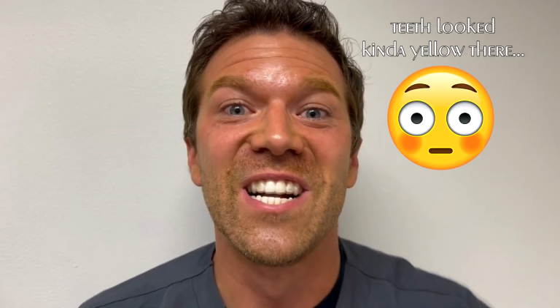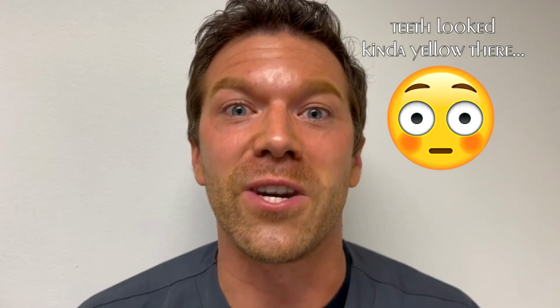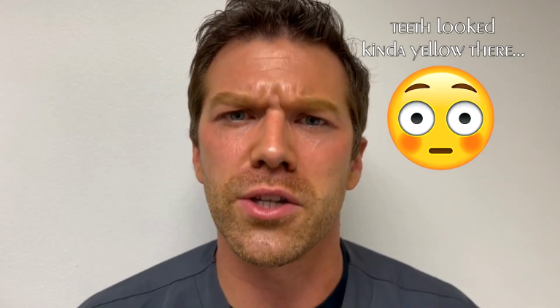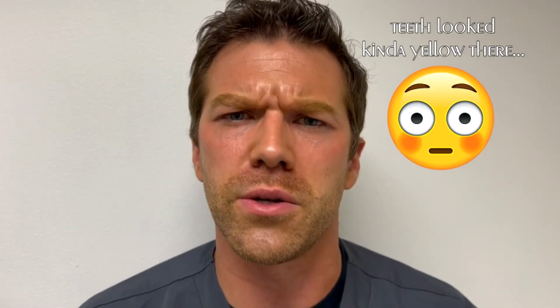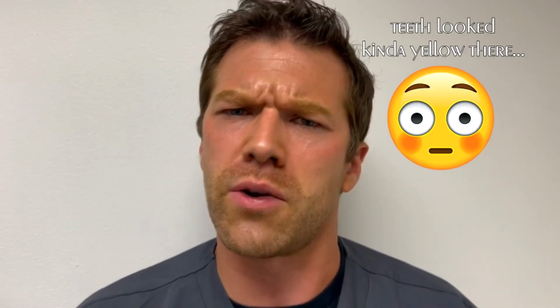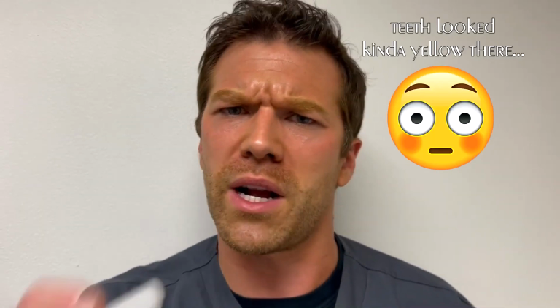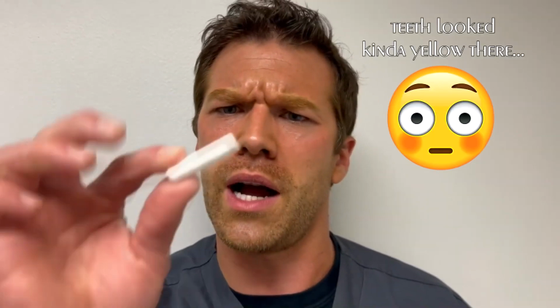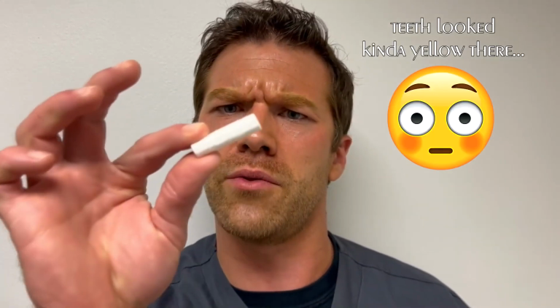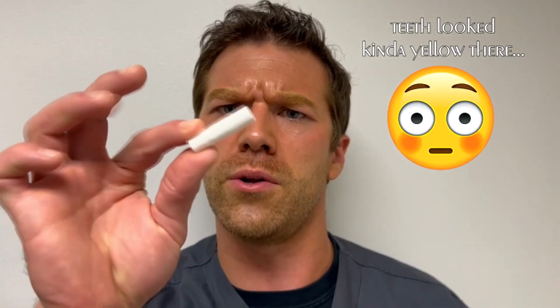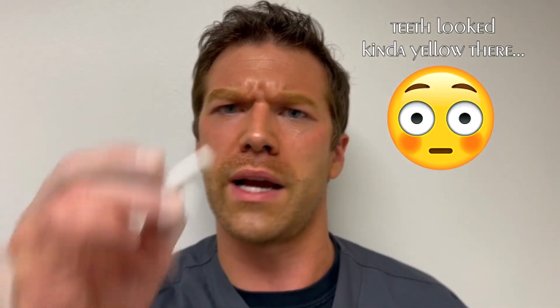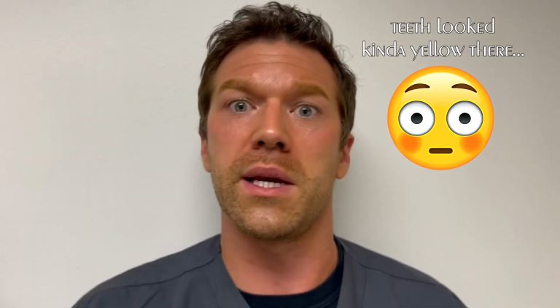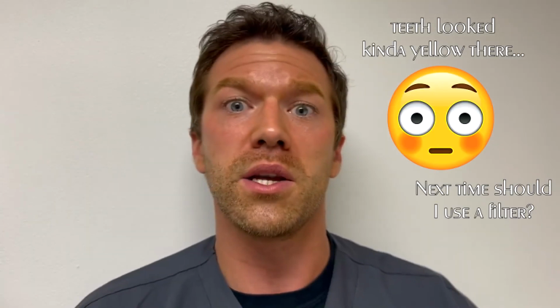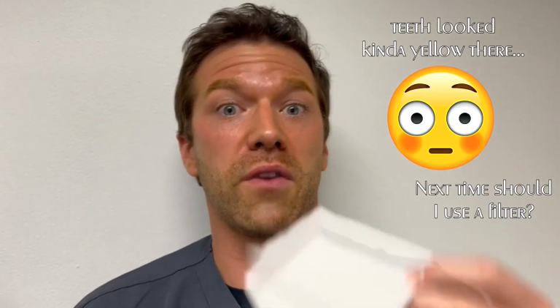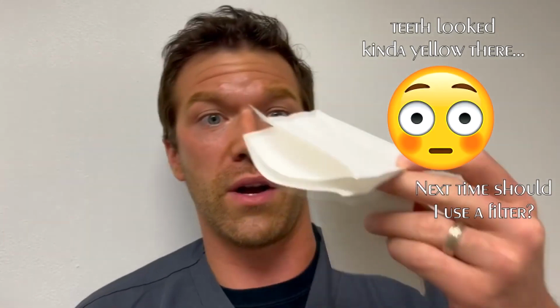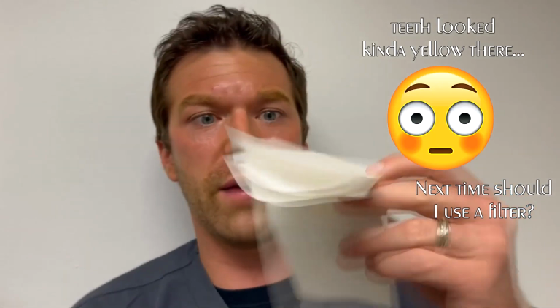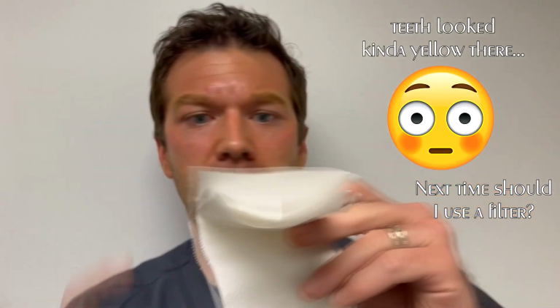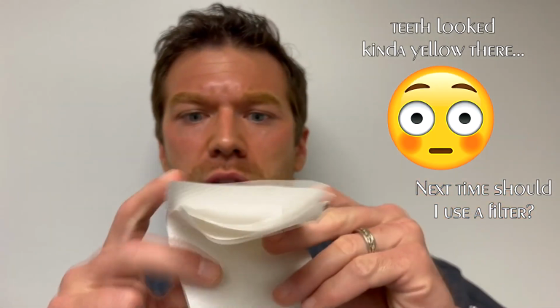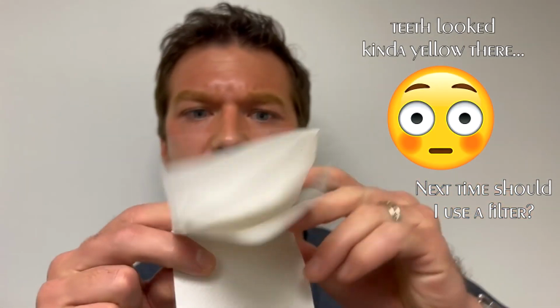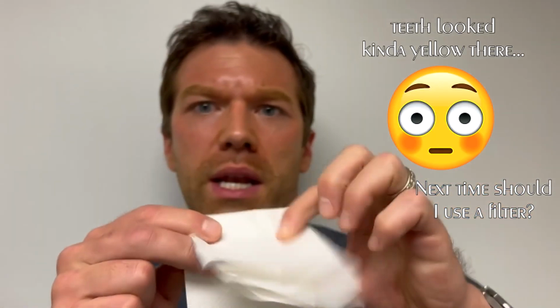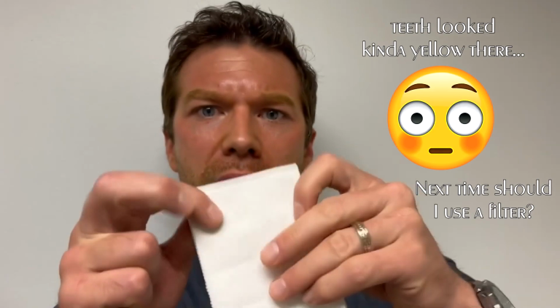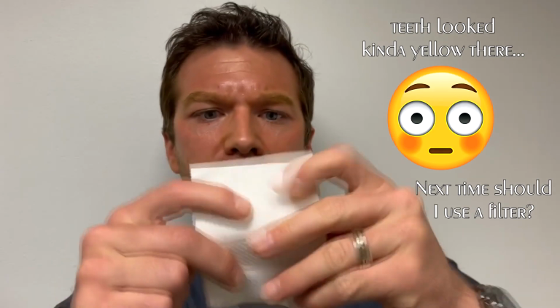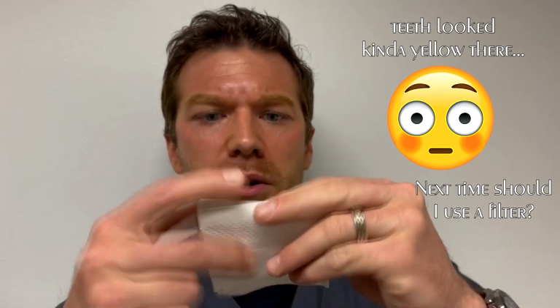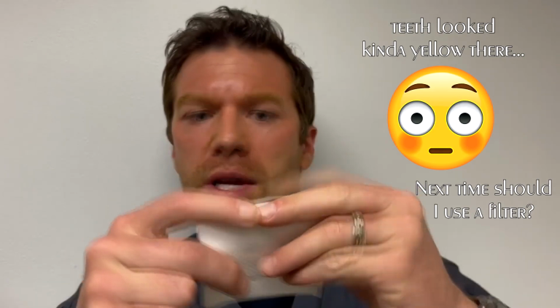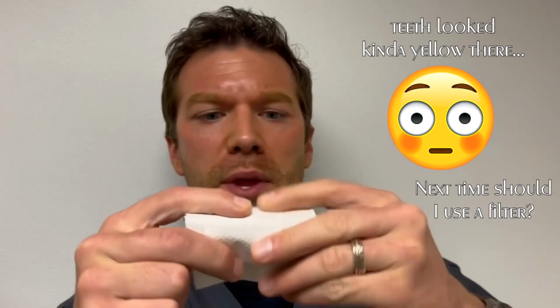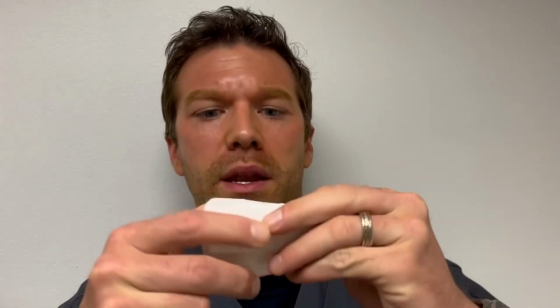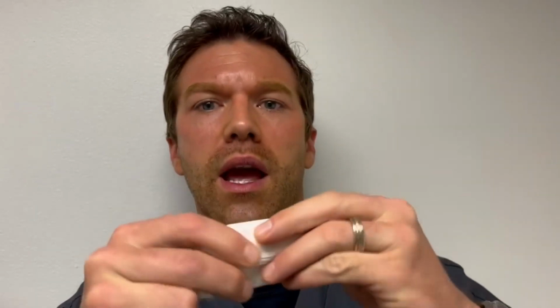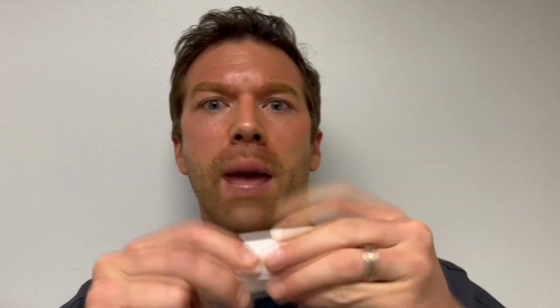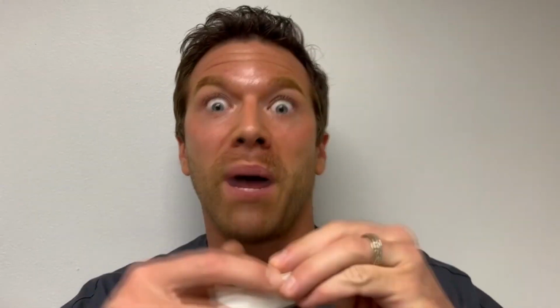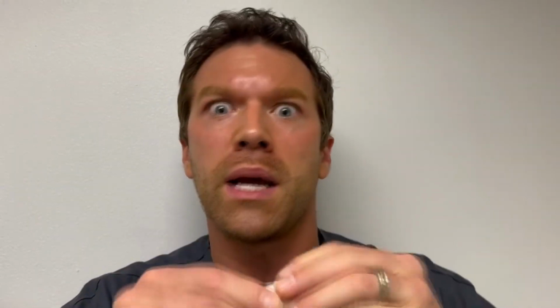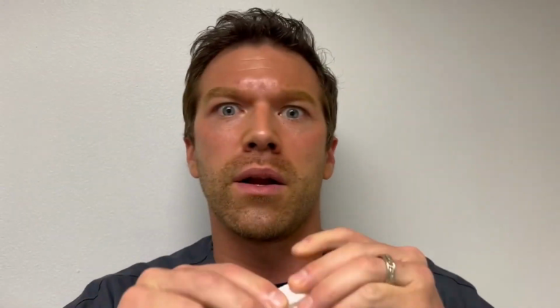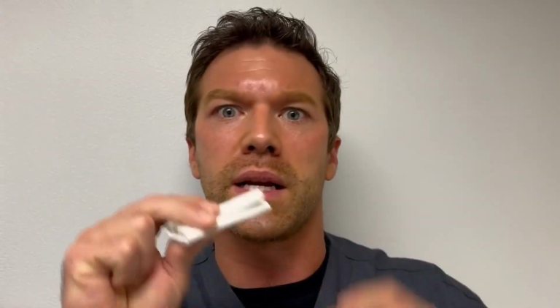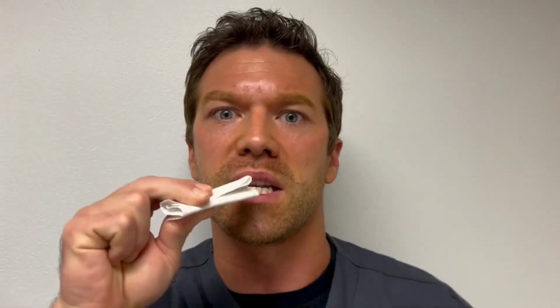What you'll do is grab a cotton roll like this. If you don't have that, you can just get a napkin or something and bite down on it like this.